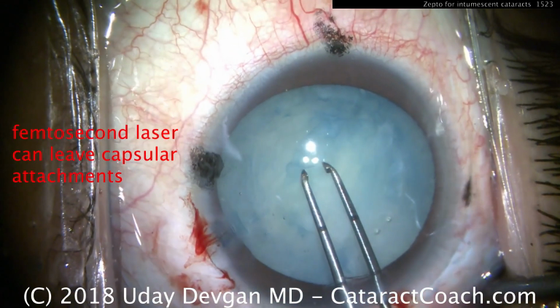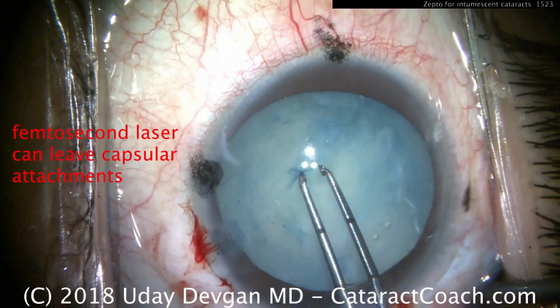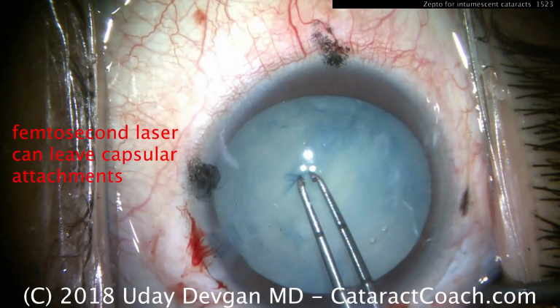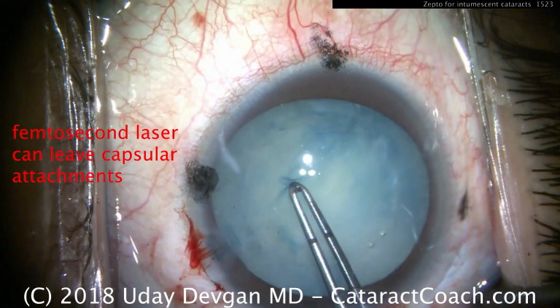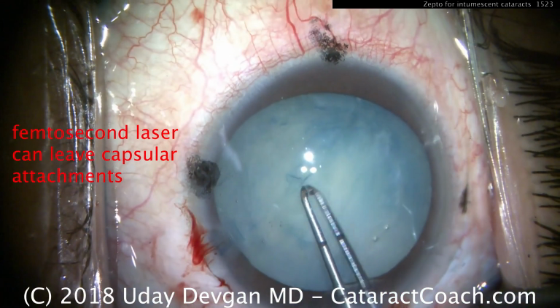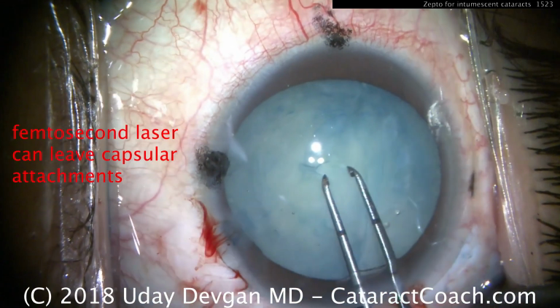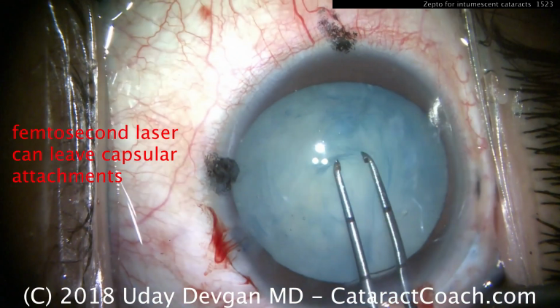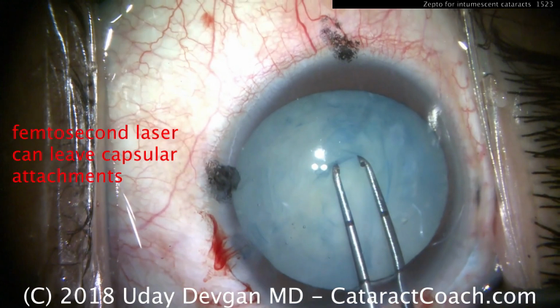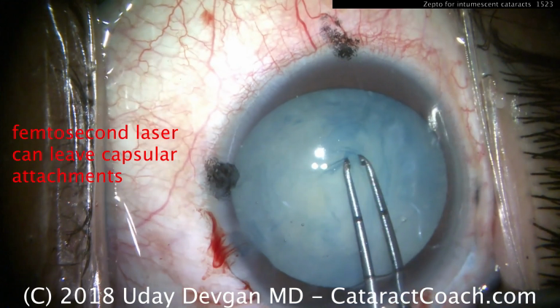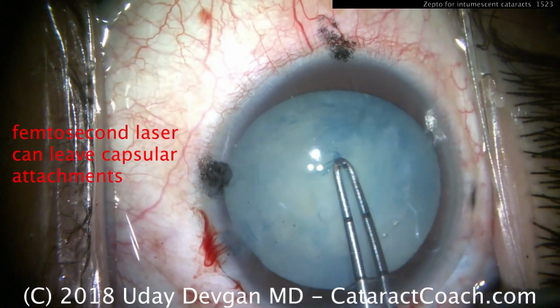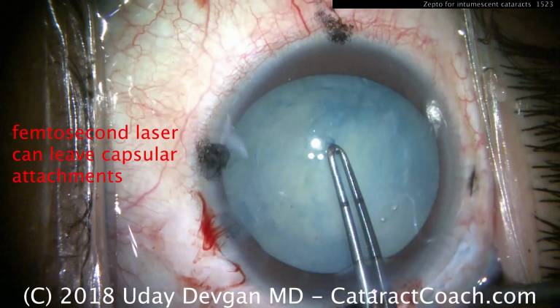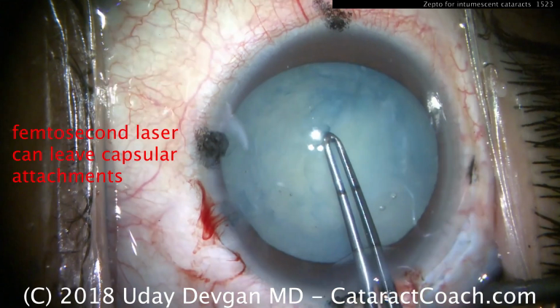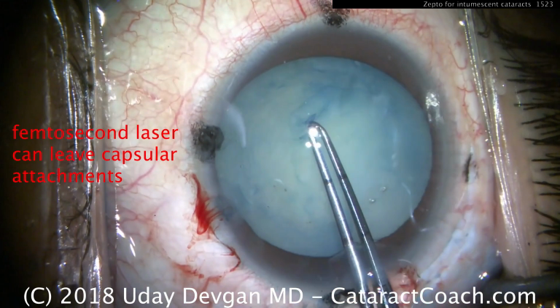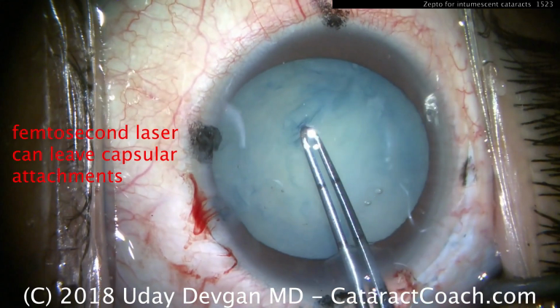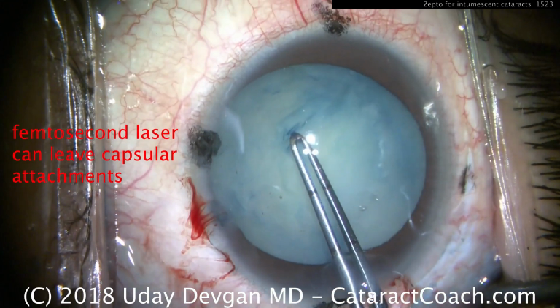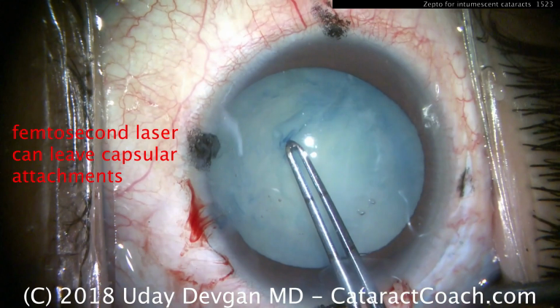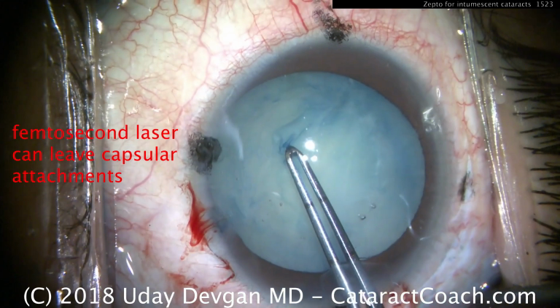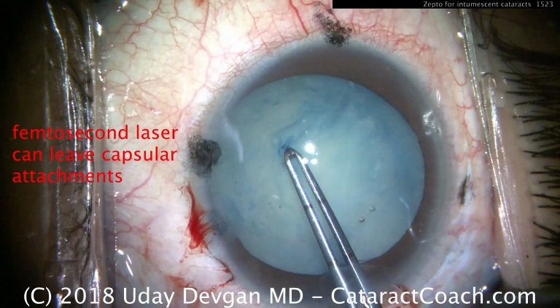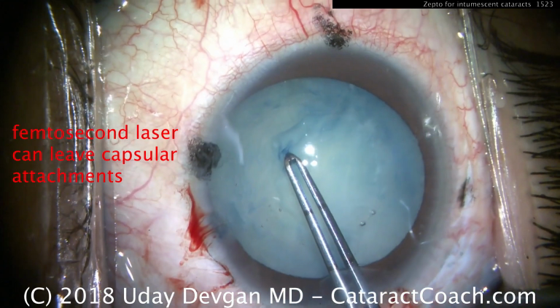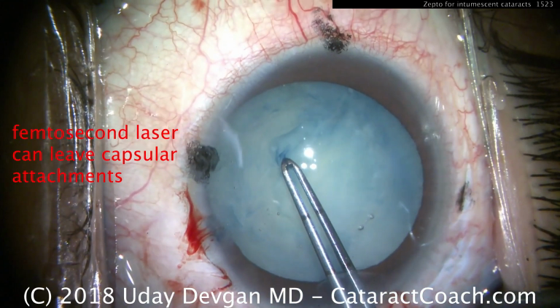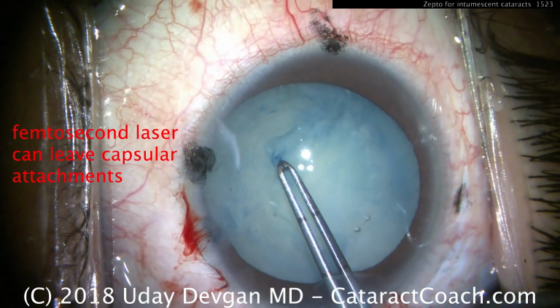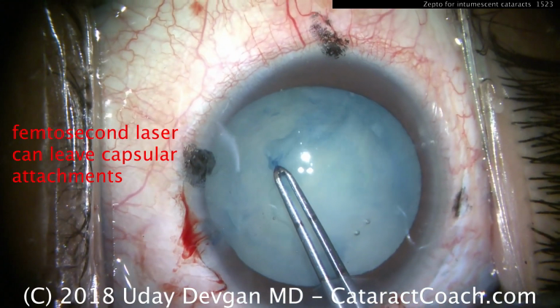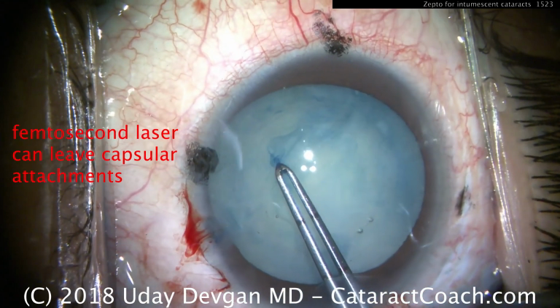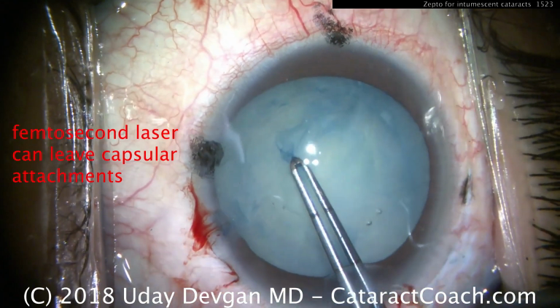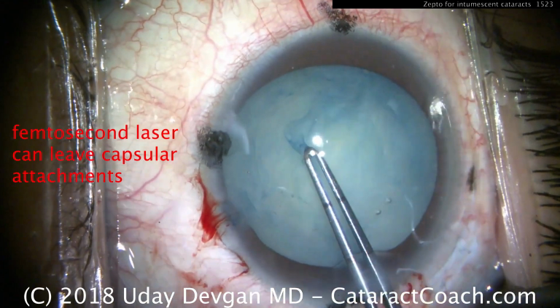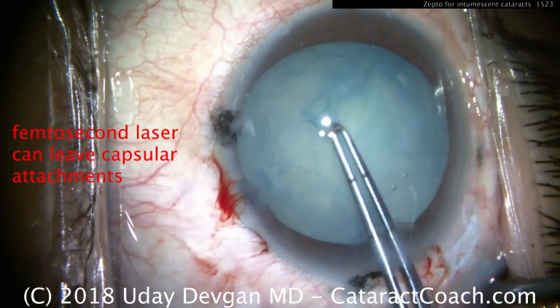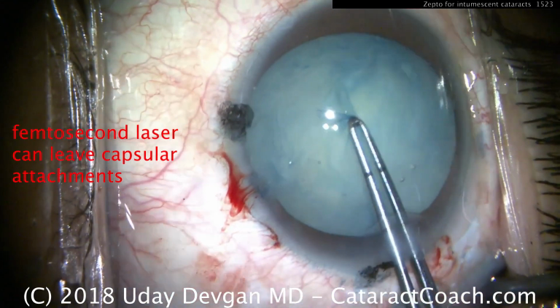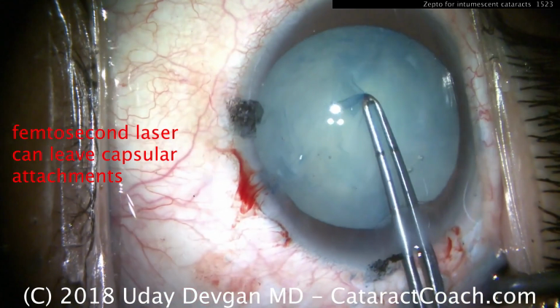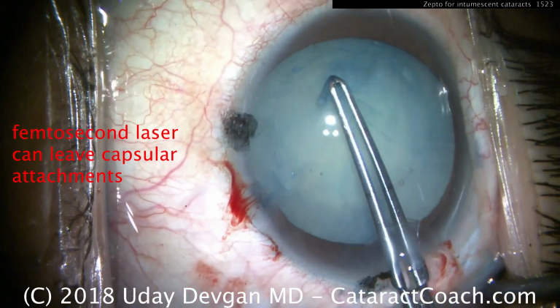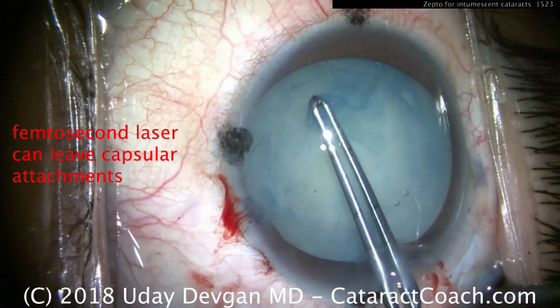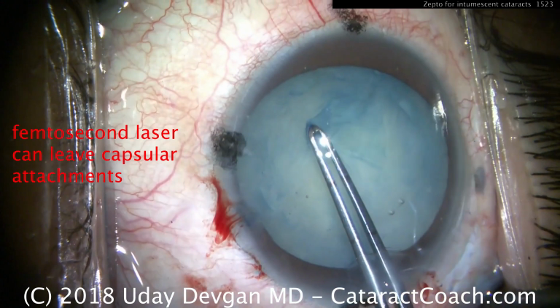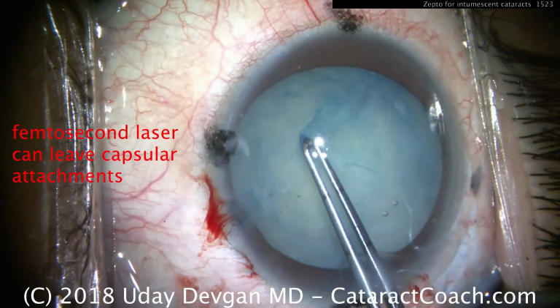You might ask, what about a femtosecond laser? Well, look at this case. A femtosecond laser can leave capsular attachments — it's not fast enough.